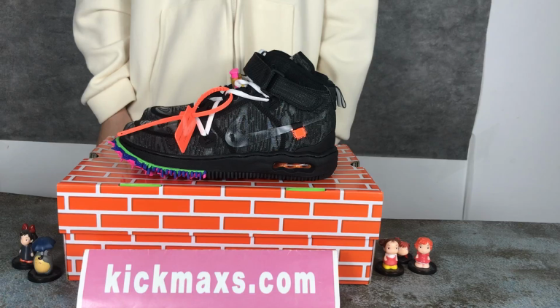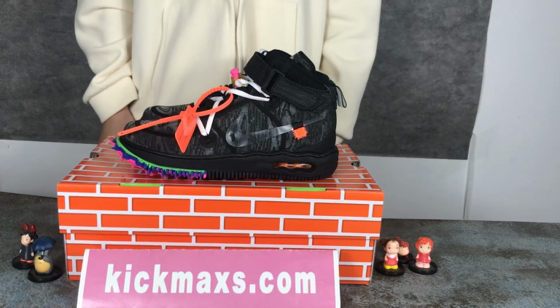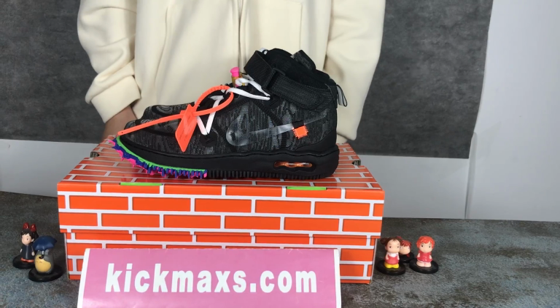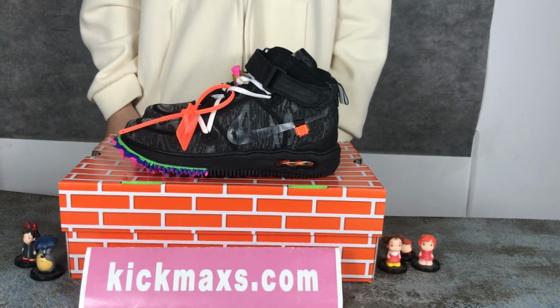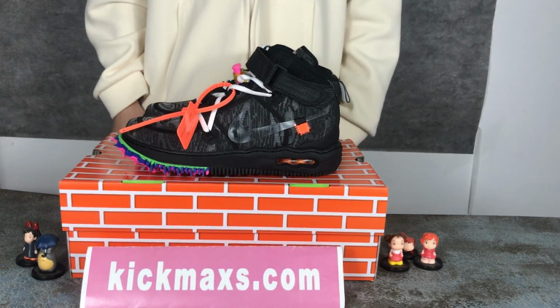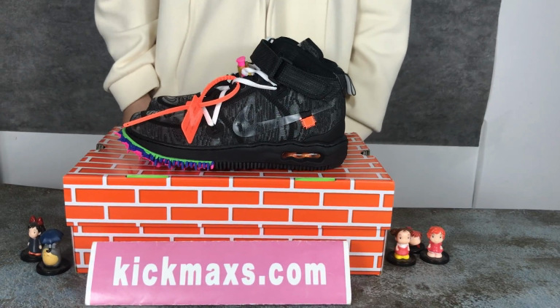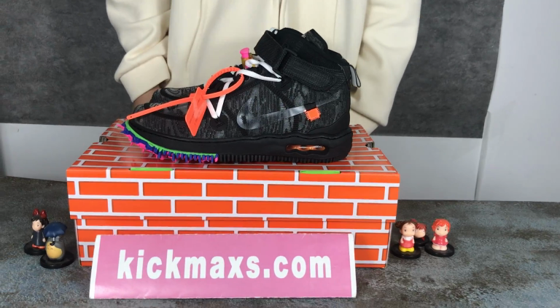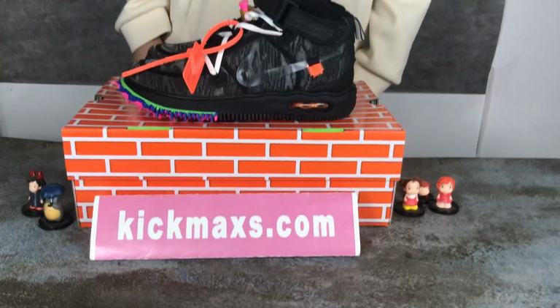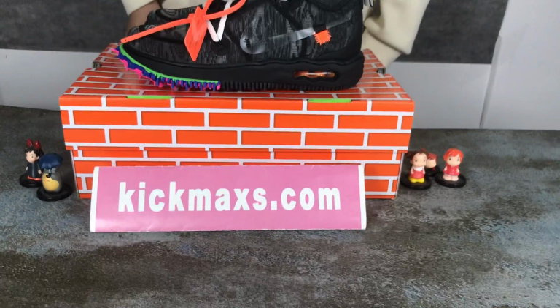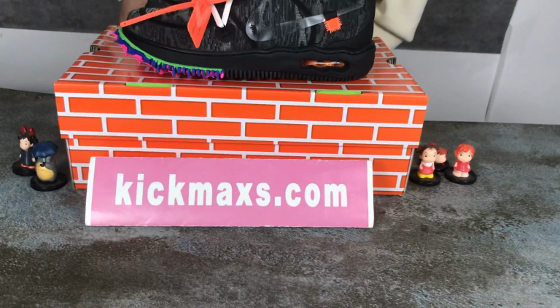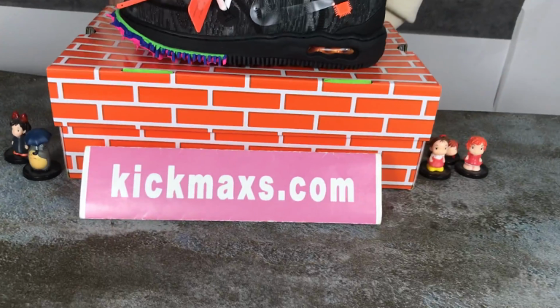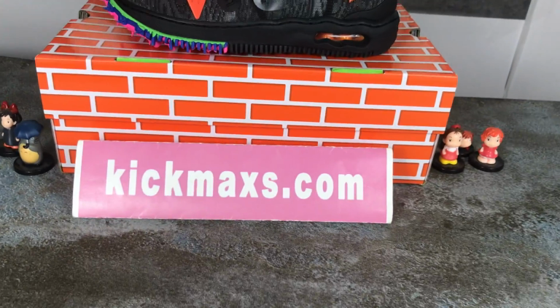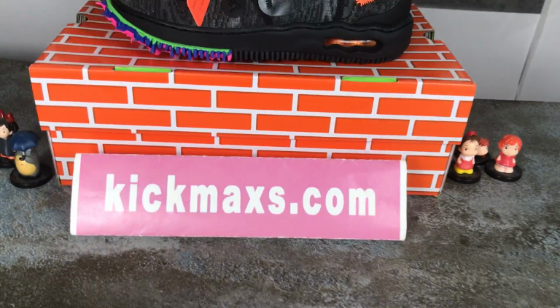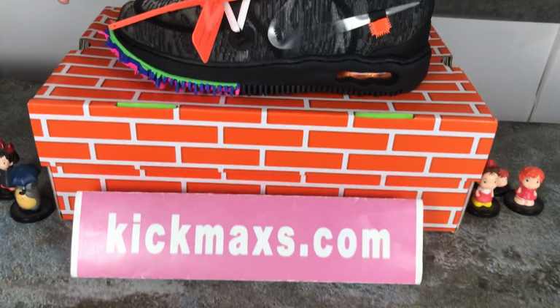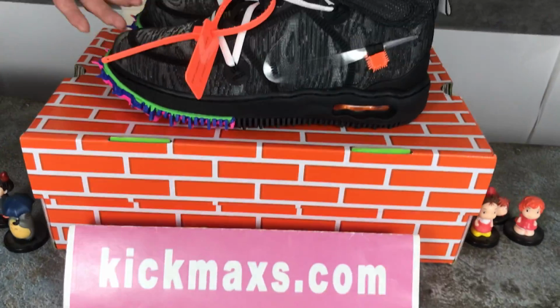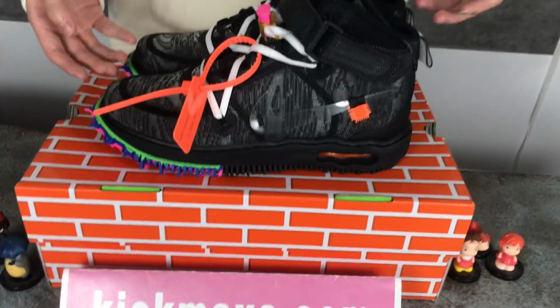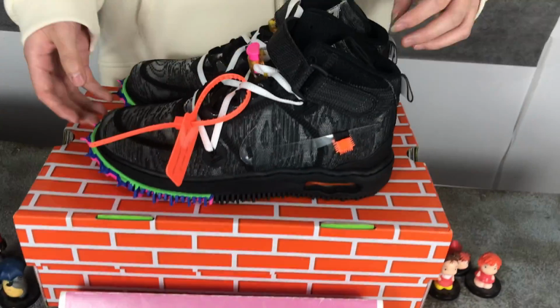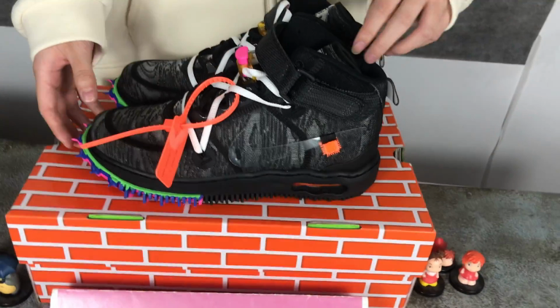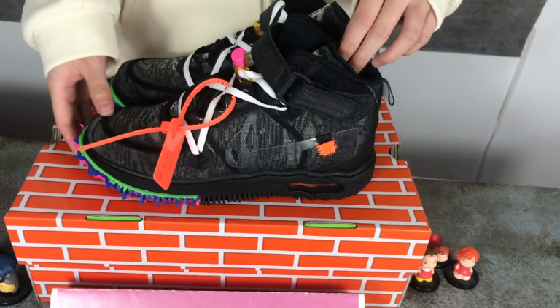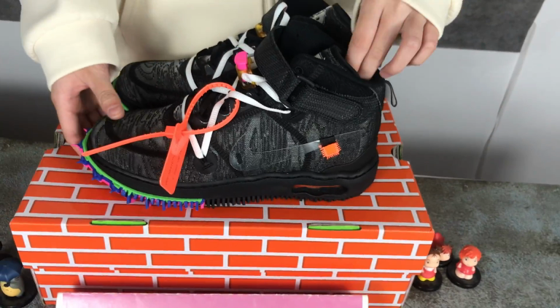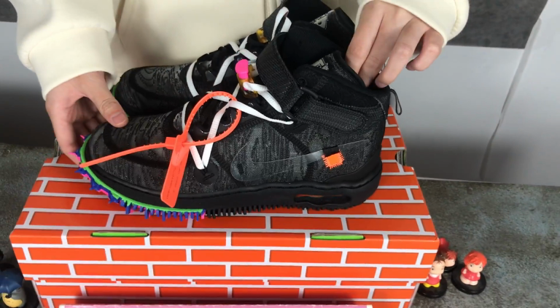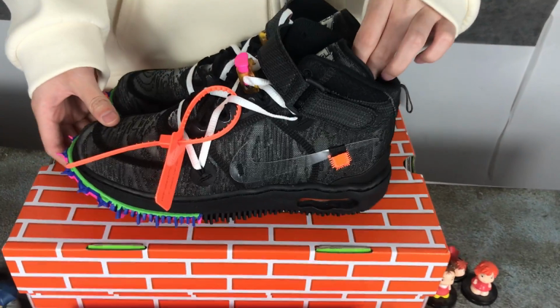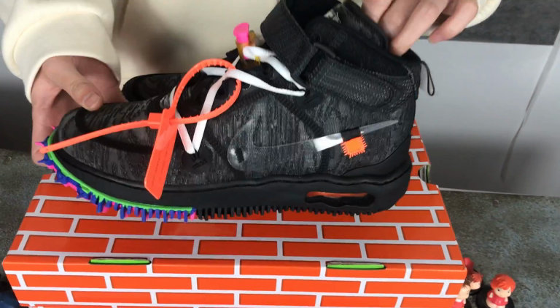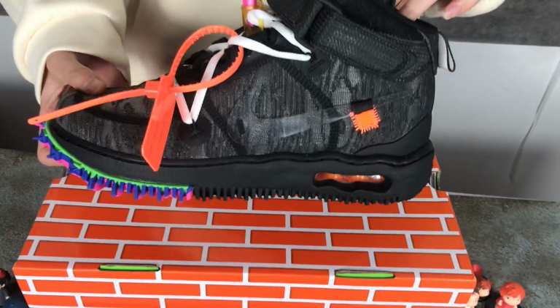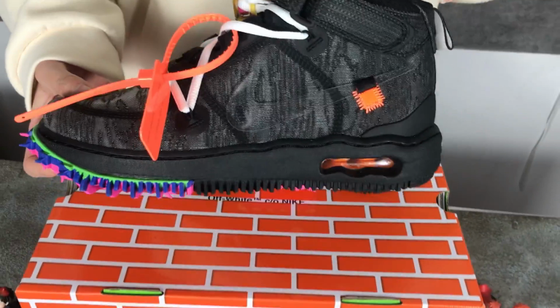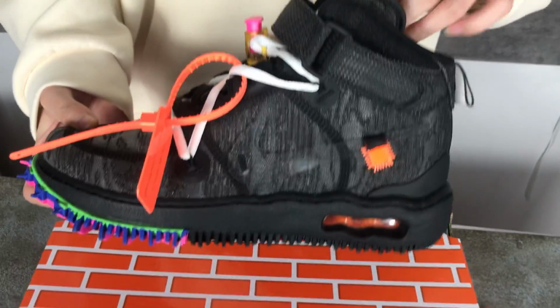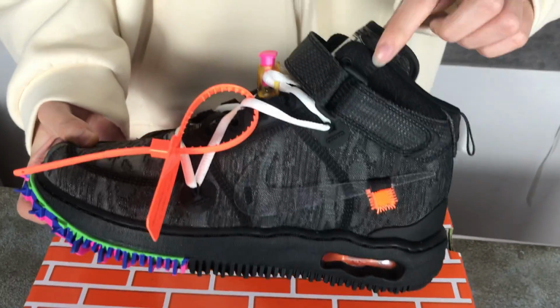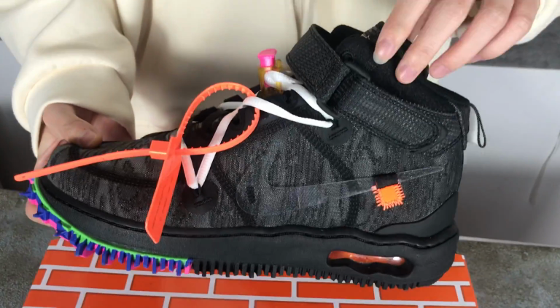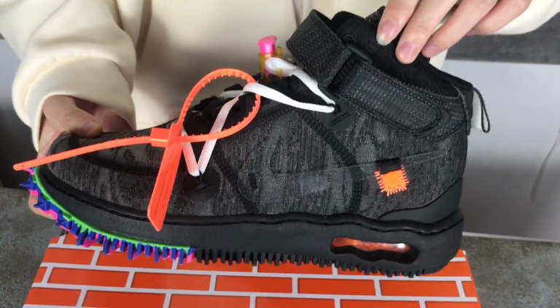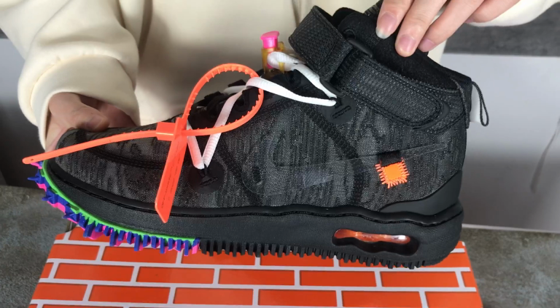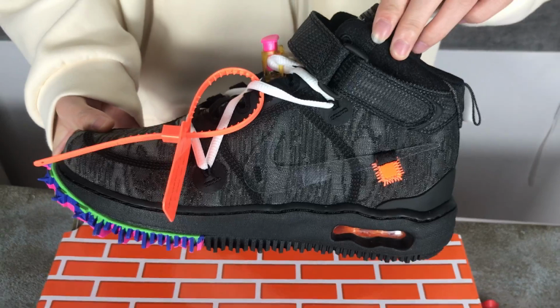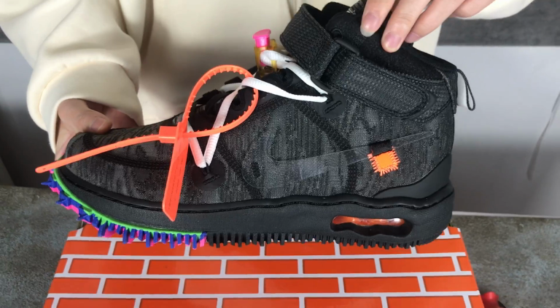Hello everyone. Today I will show these shoes. You can see the shoes body.